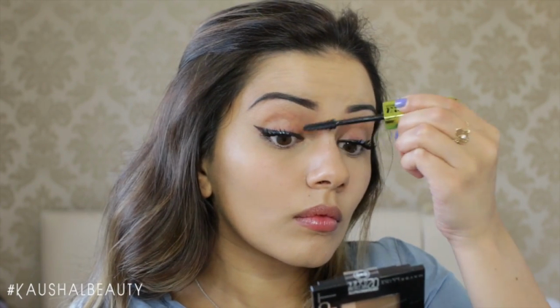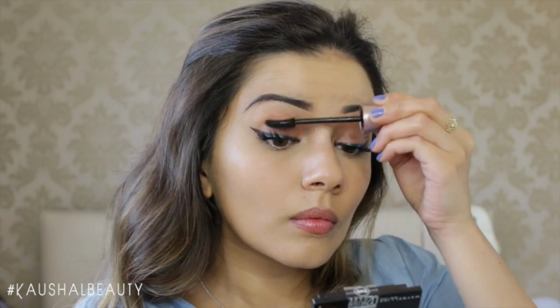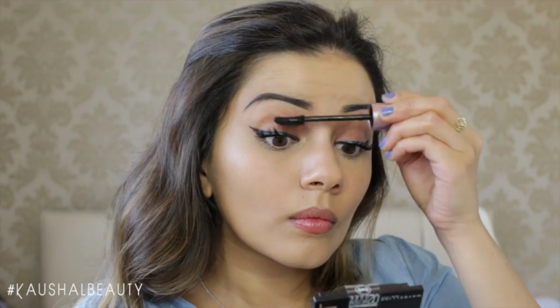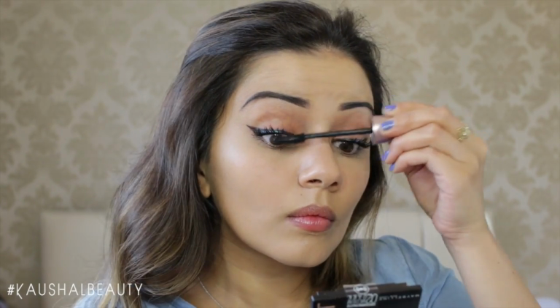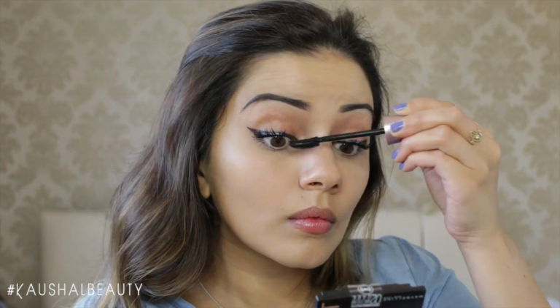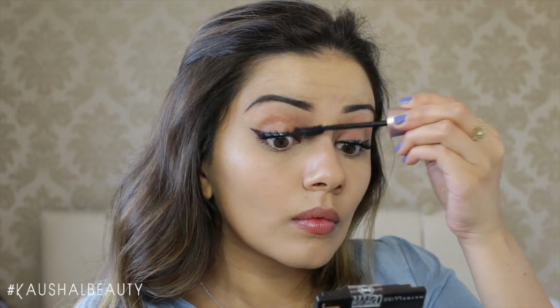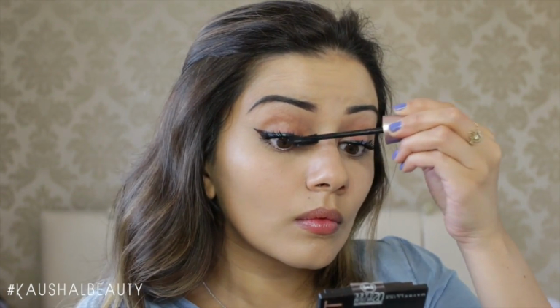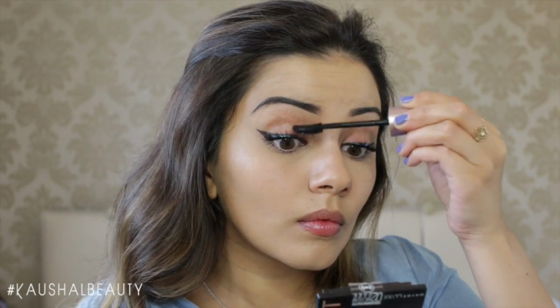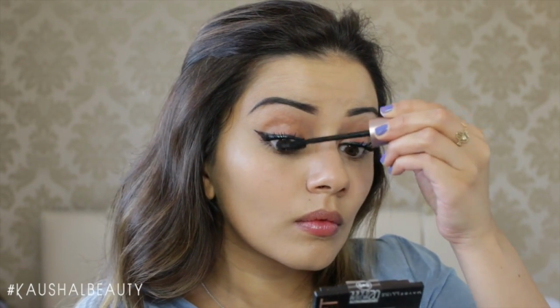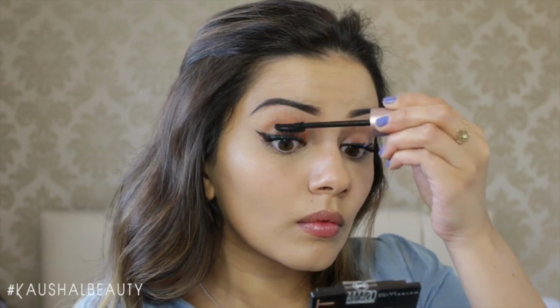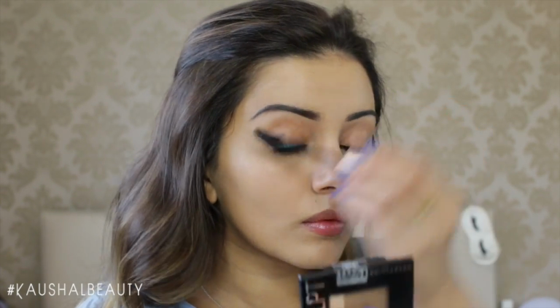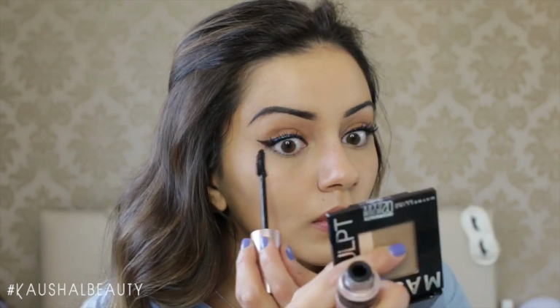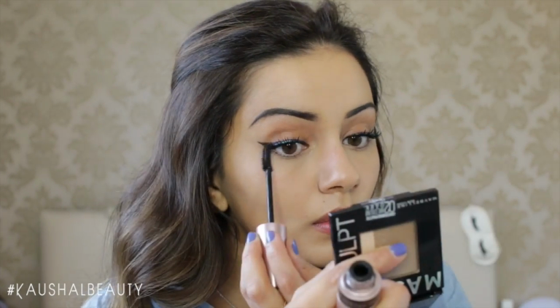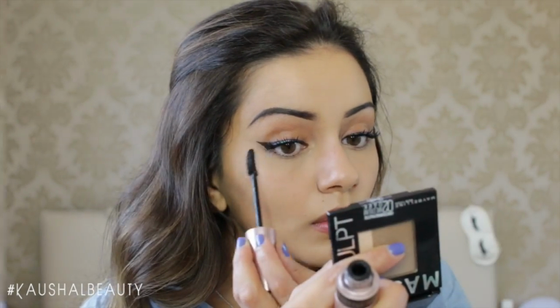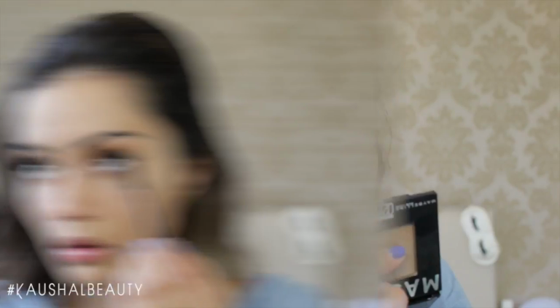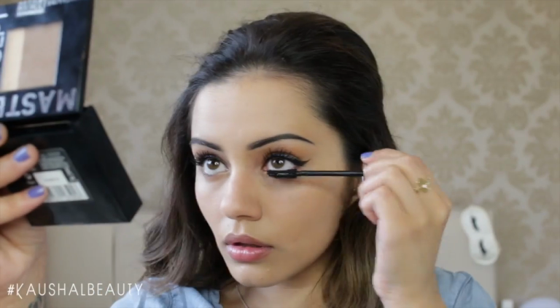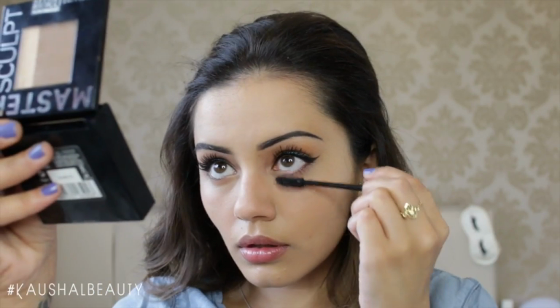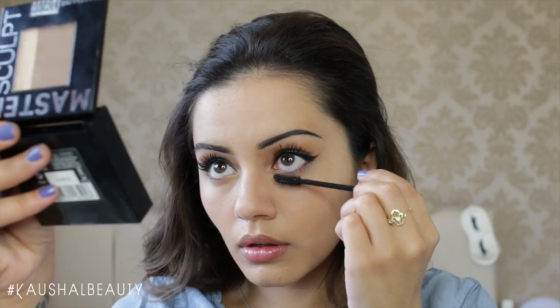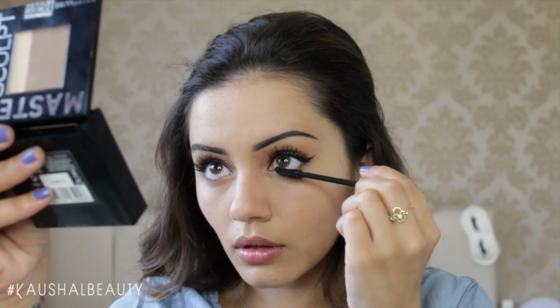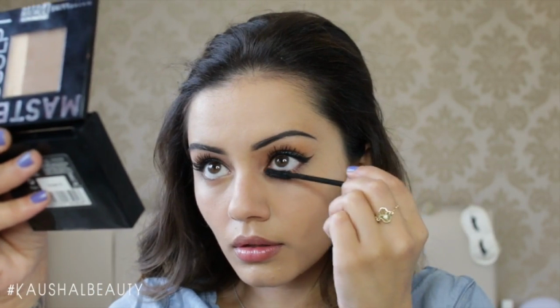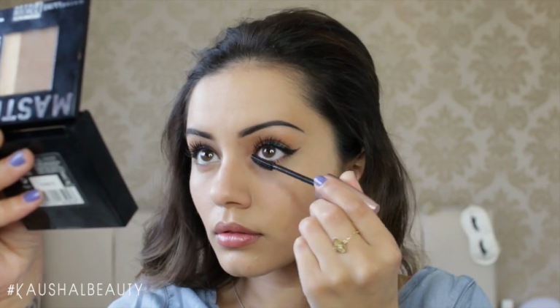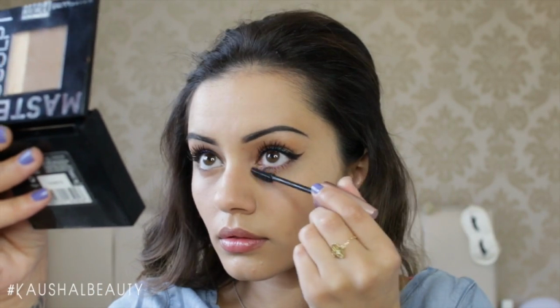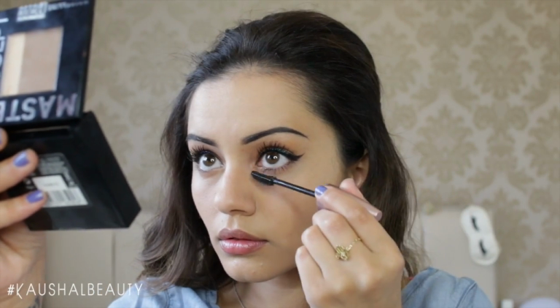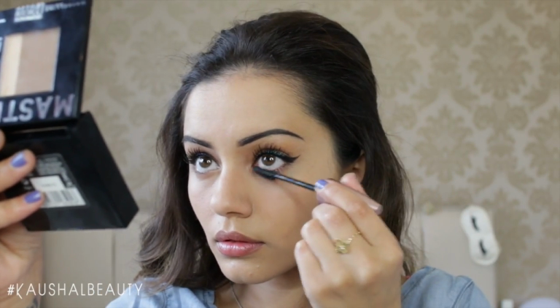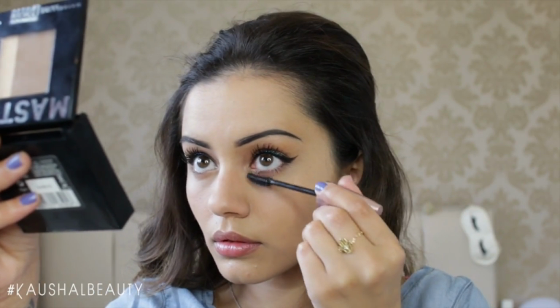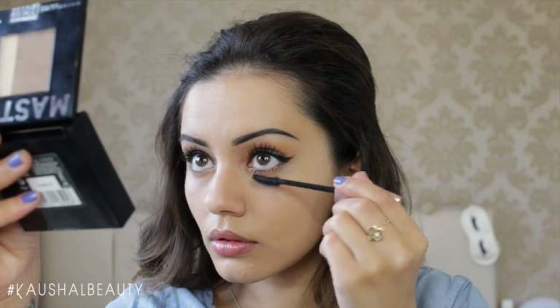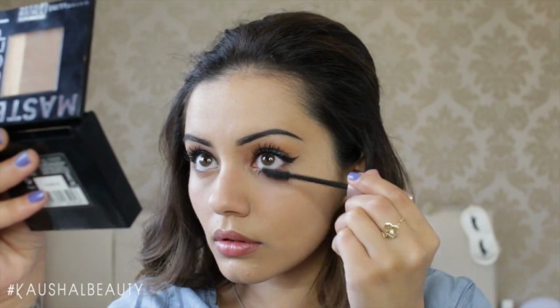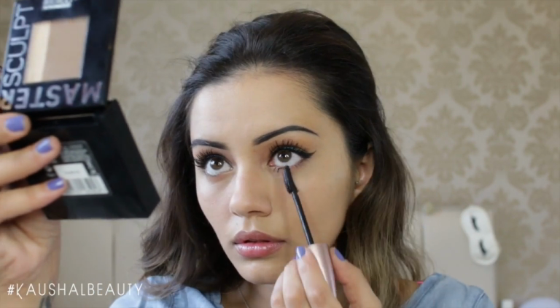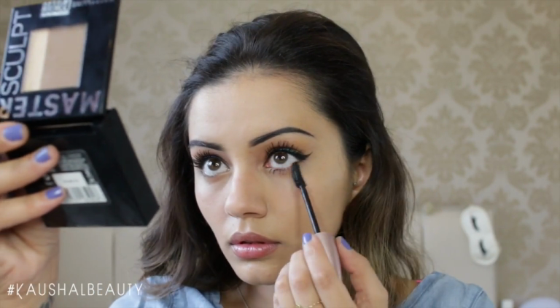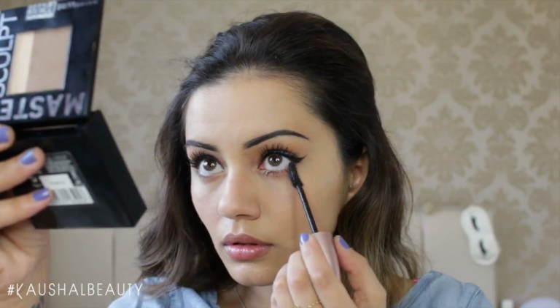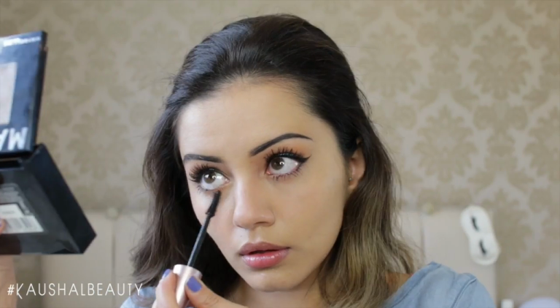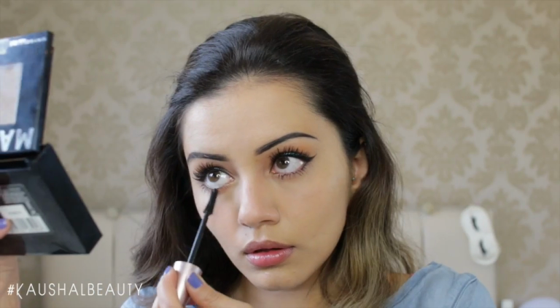And obviously not forgetting my lower lashes as well, because you guys know how much I love mascara on my lower lashes, so I'm doing that too.